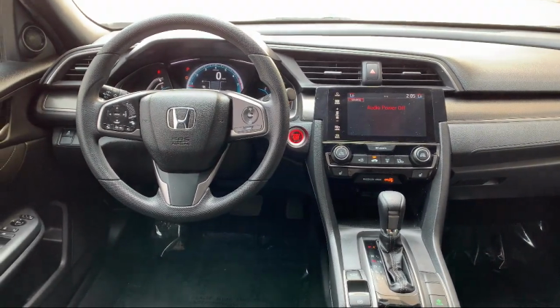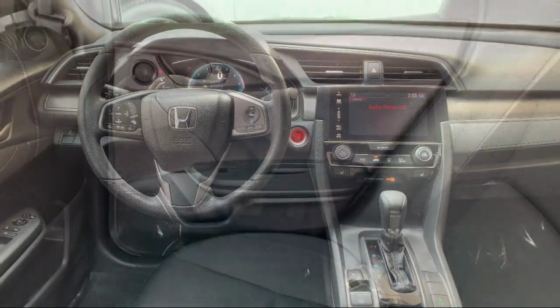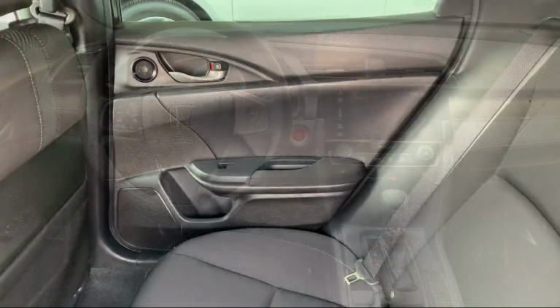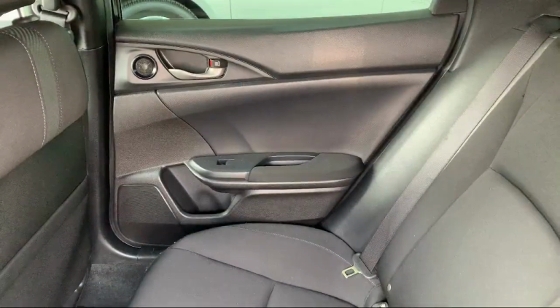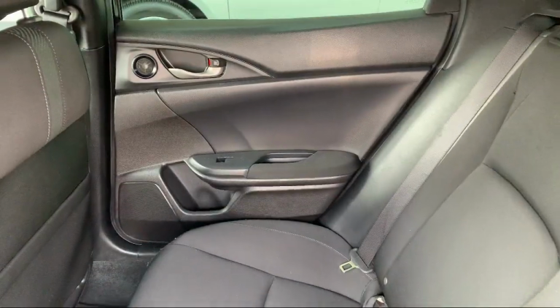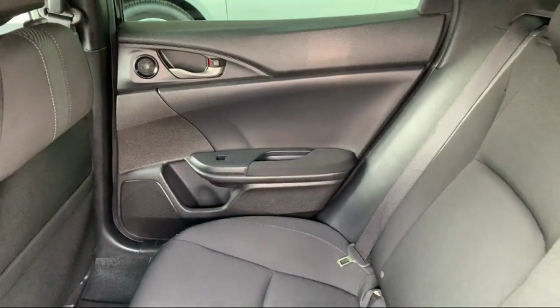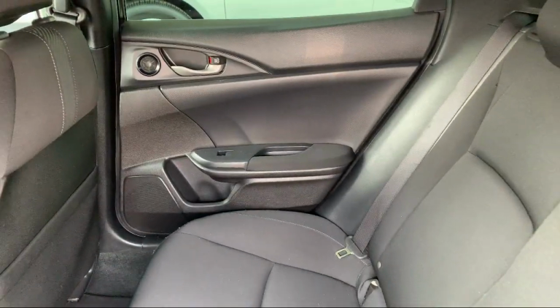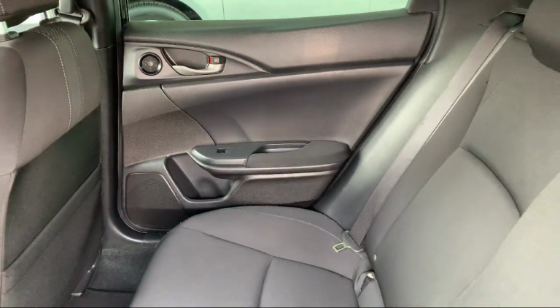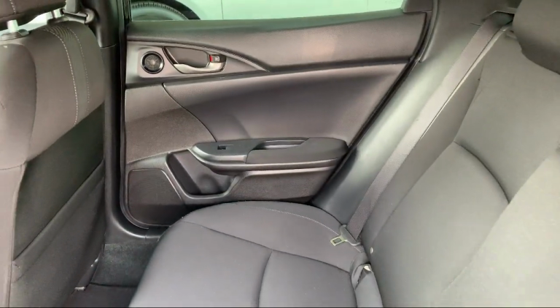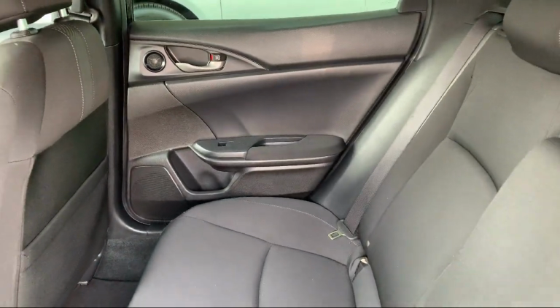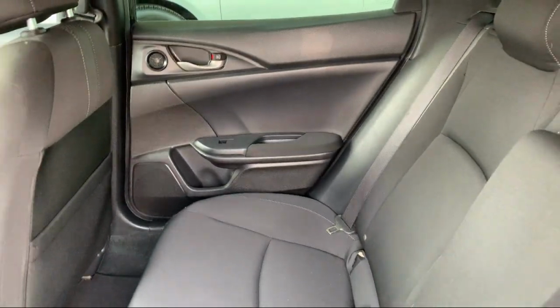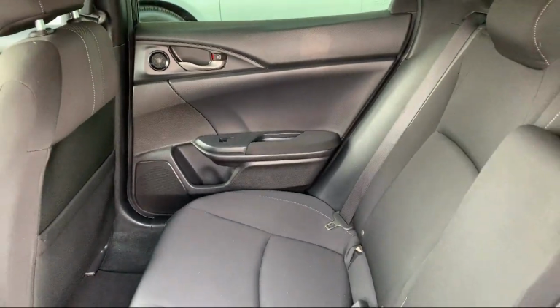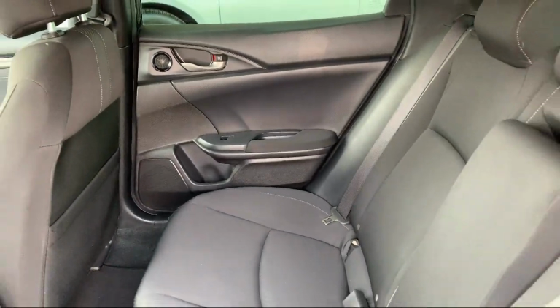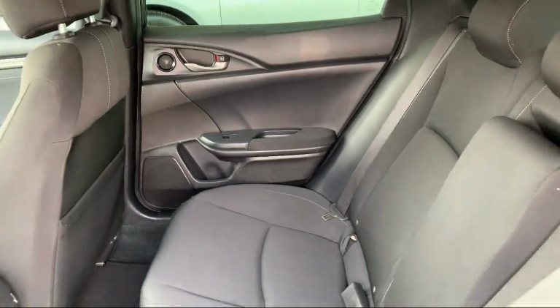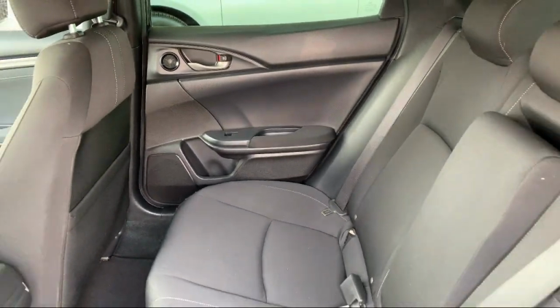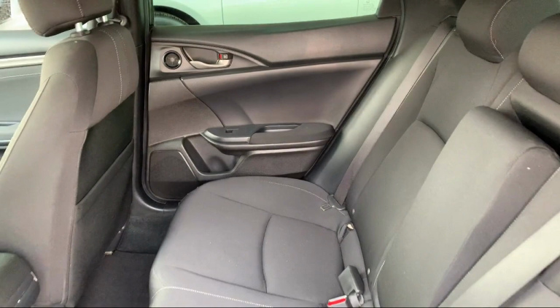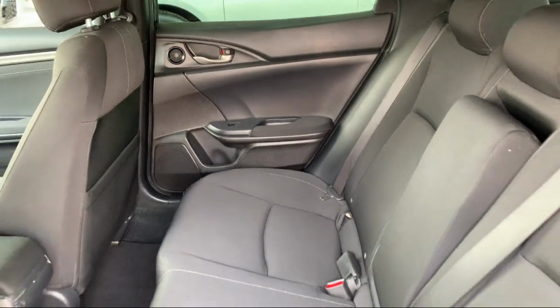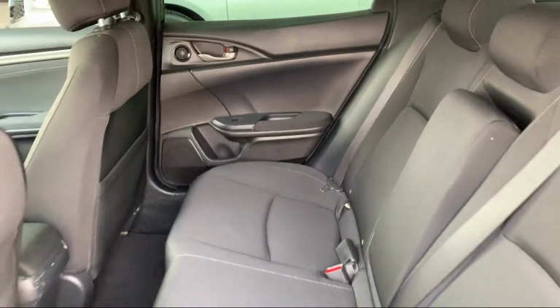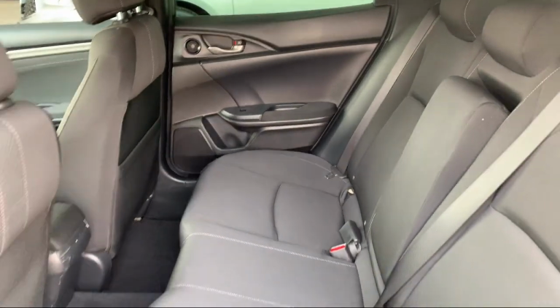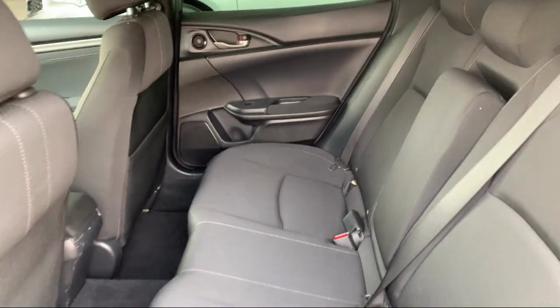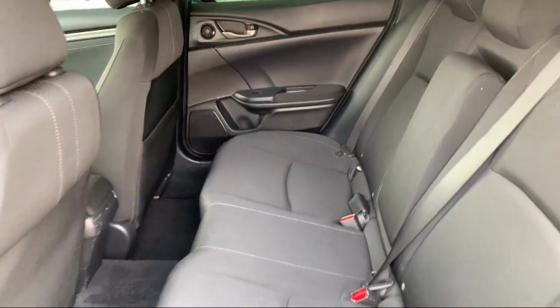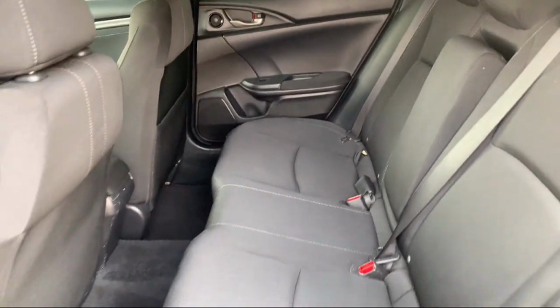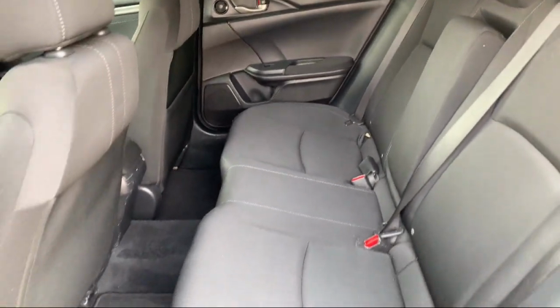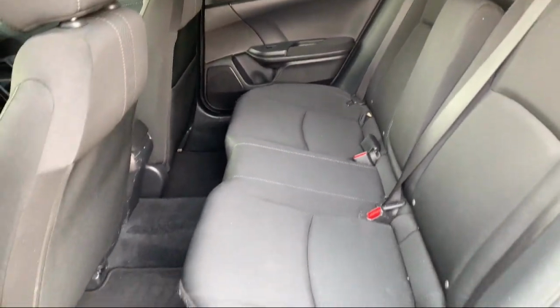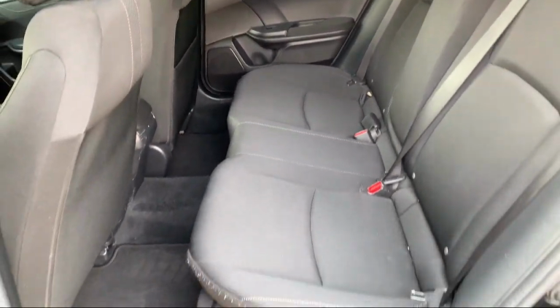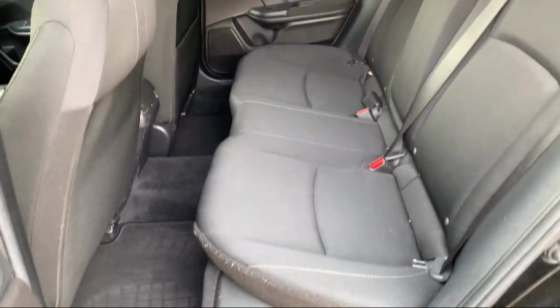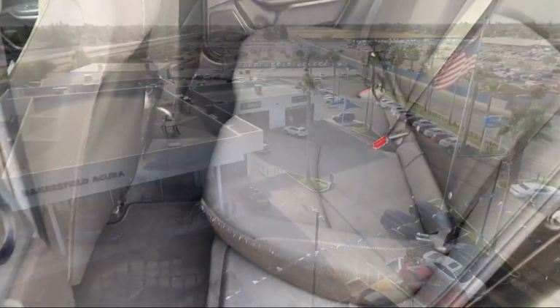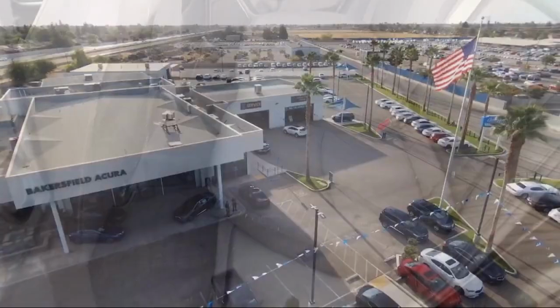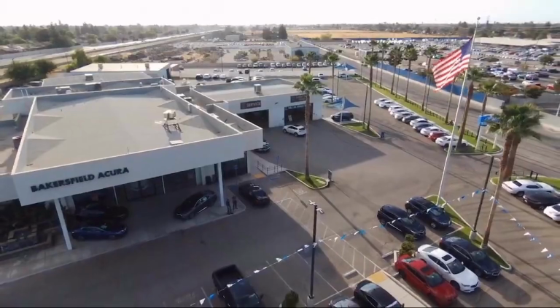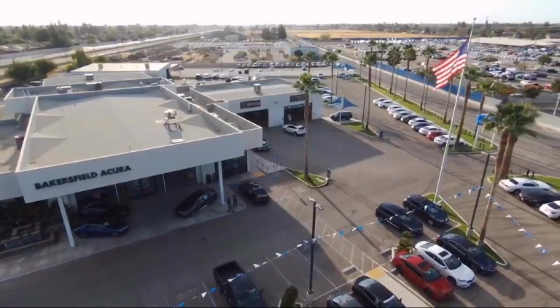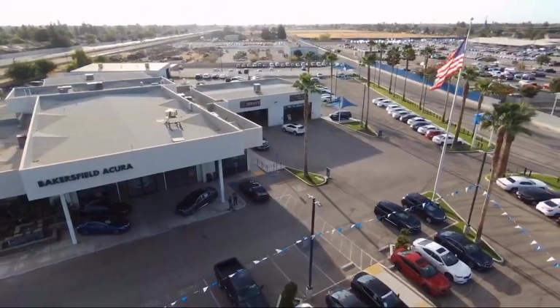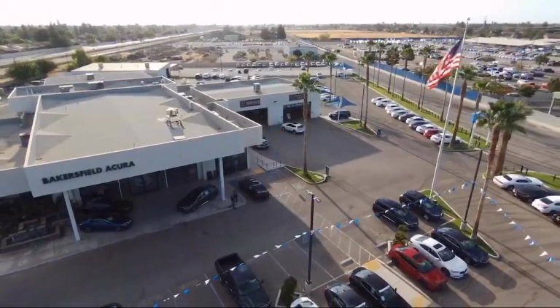So come see us today. Family Motors Acura is located at 4625 Weibel Road in Bakersfield.